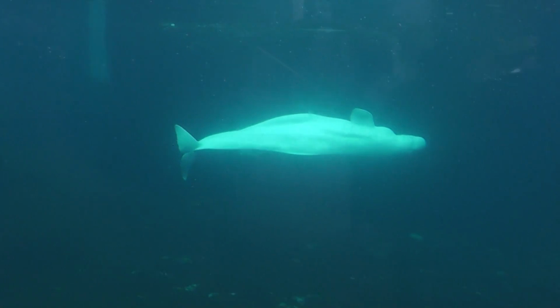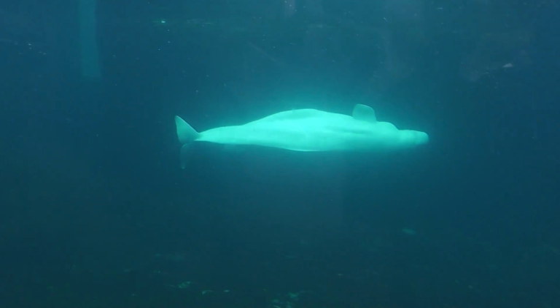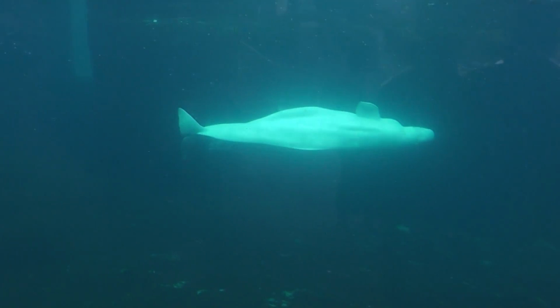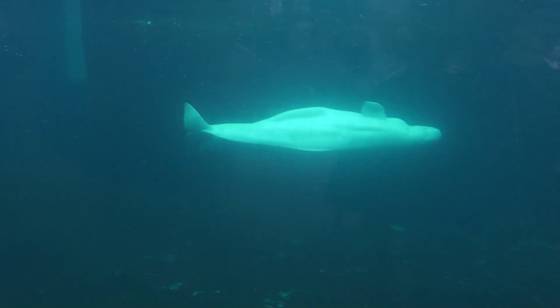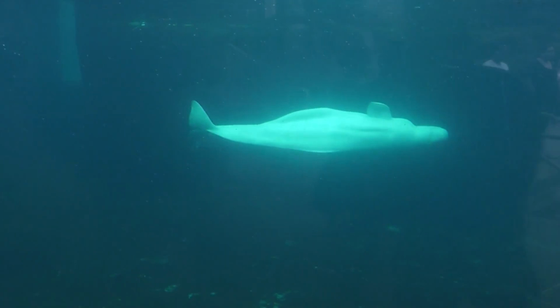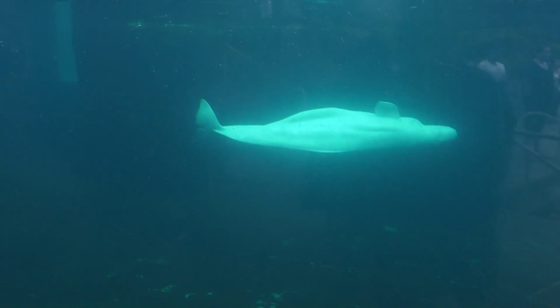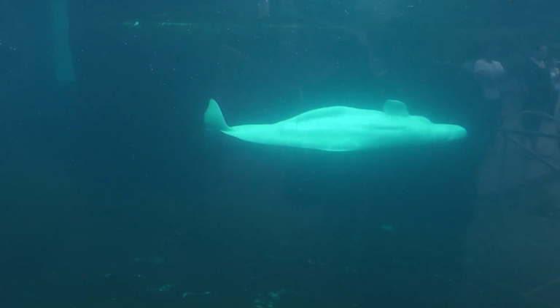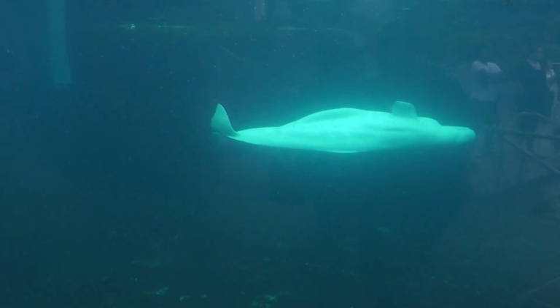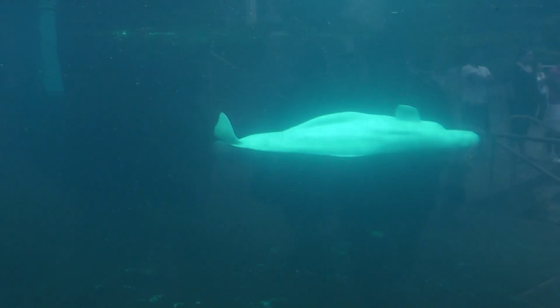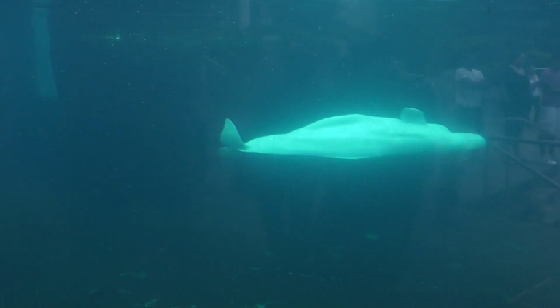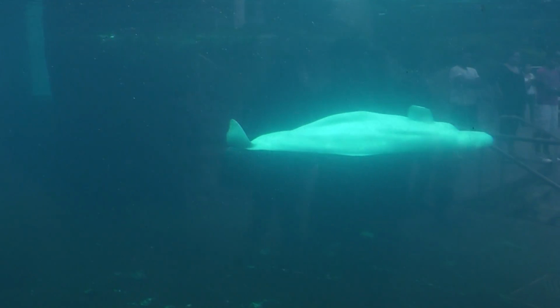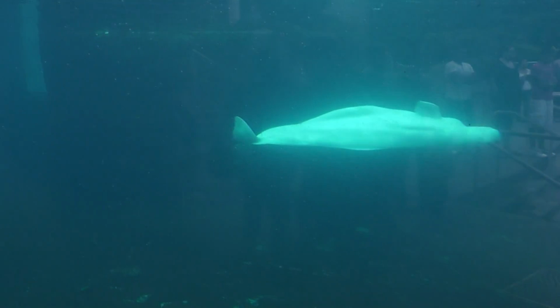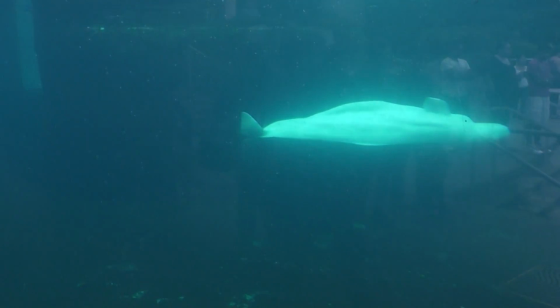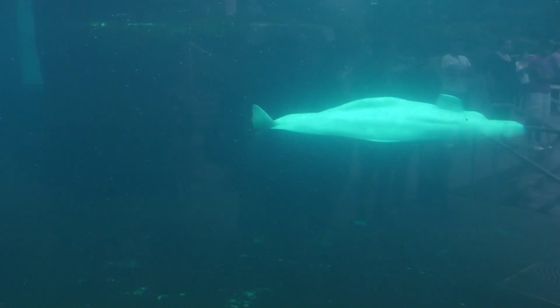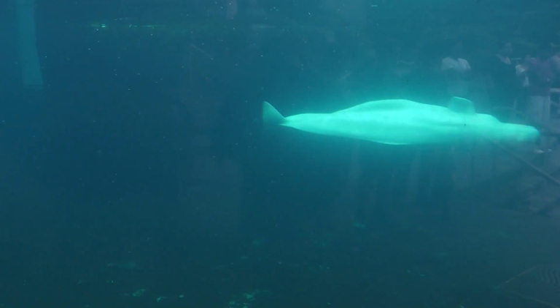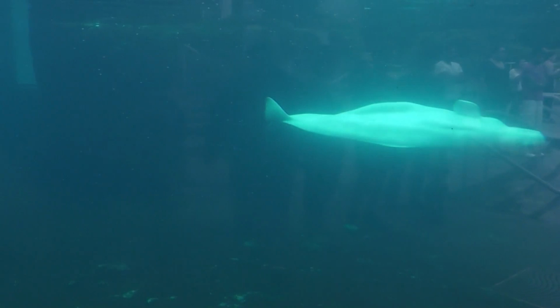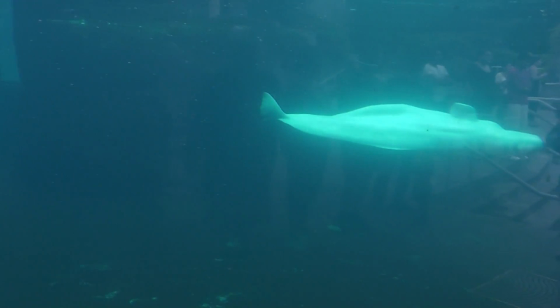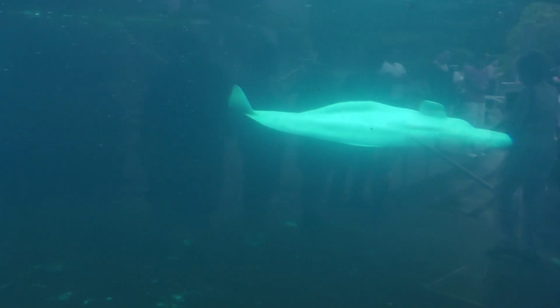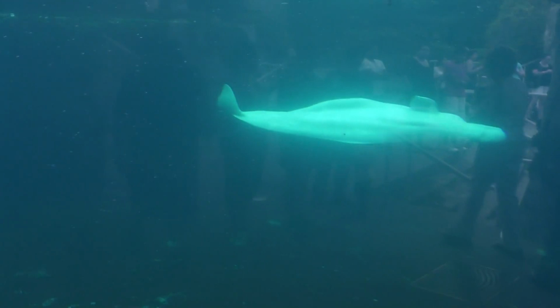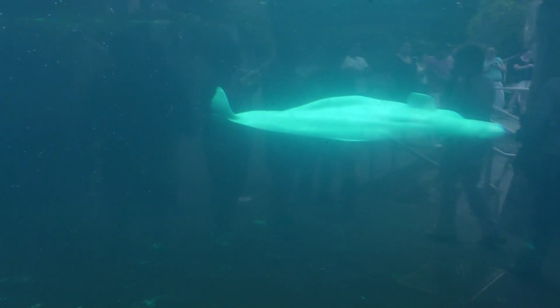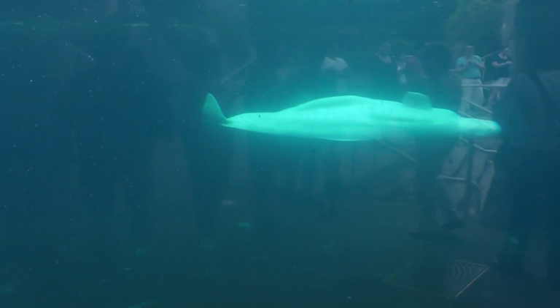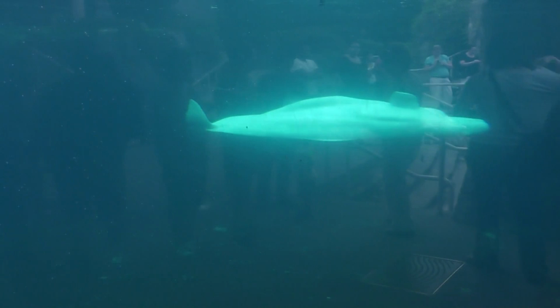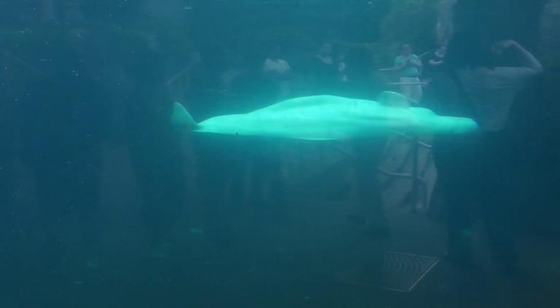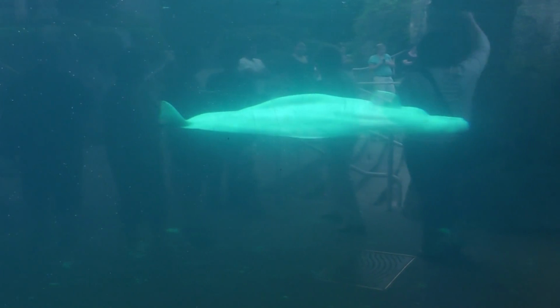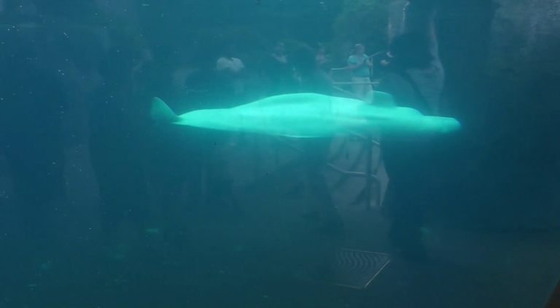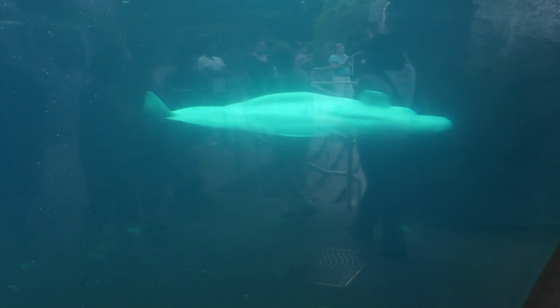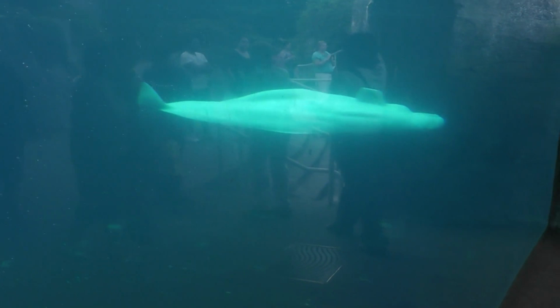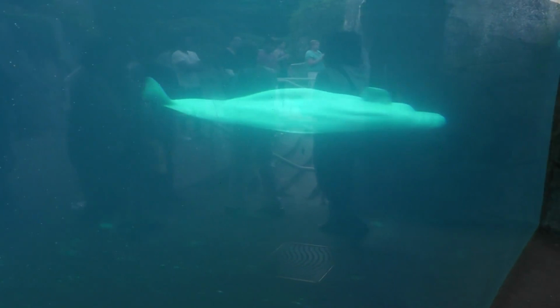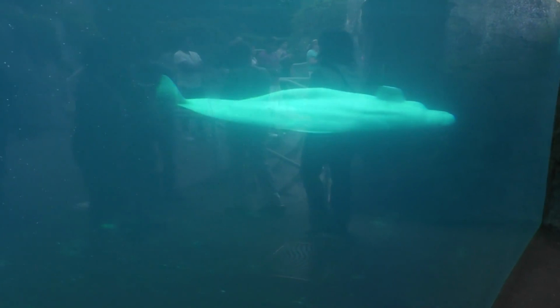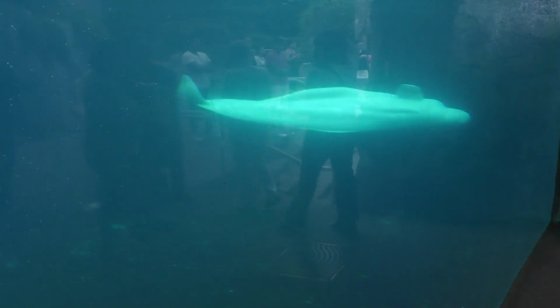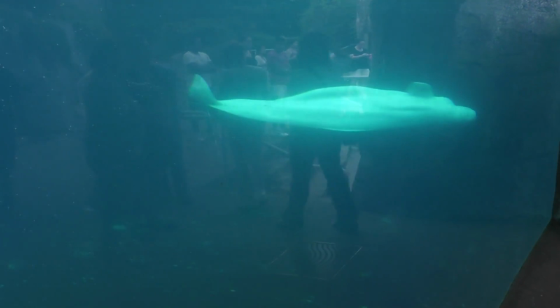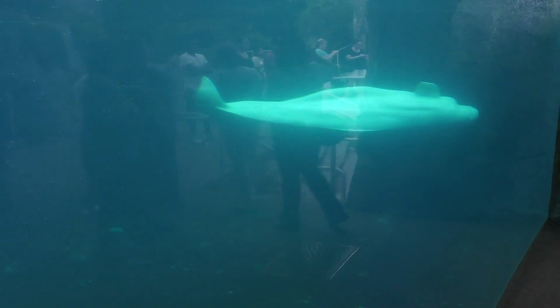Alright, here we are on location at the Mystic Aquarium, the Beluga Whale Pool.